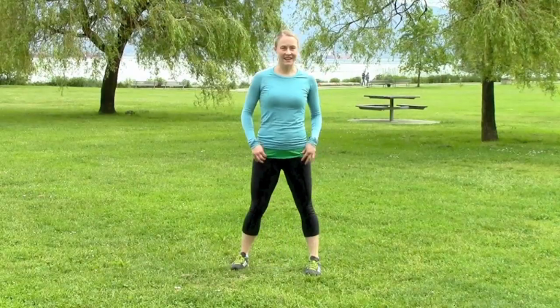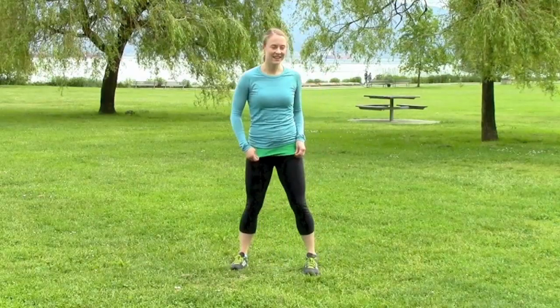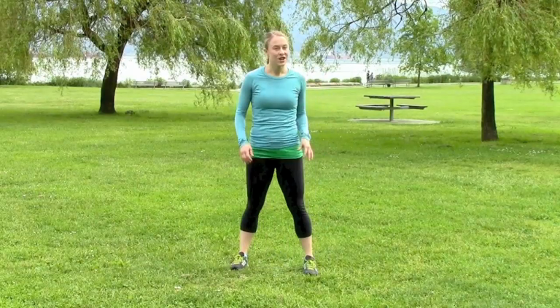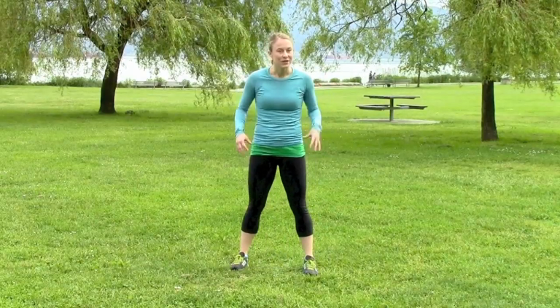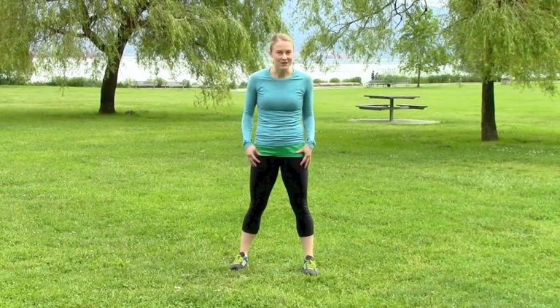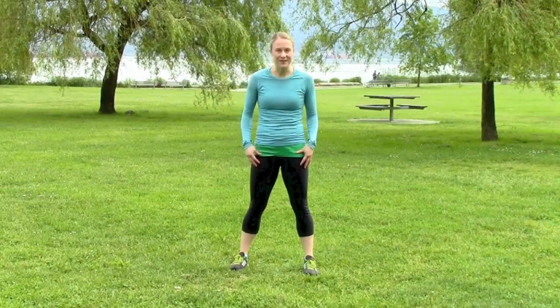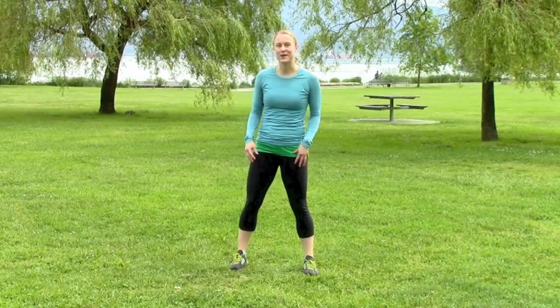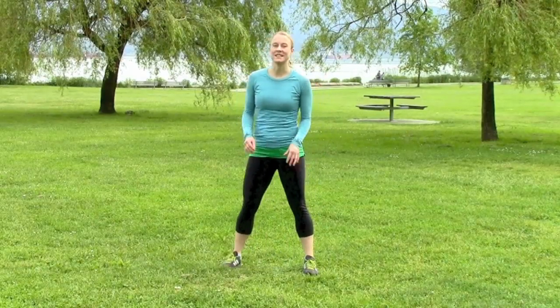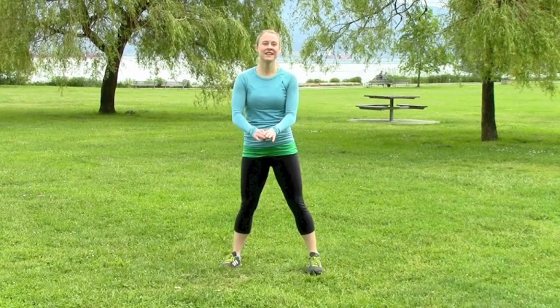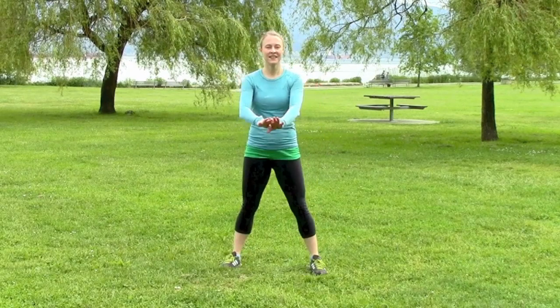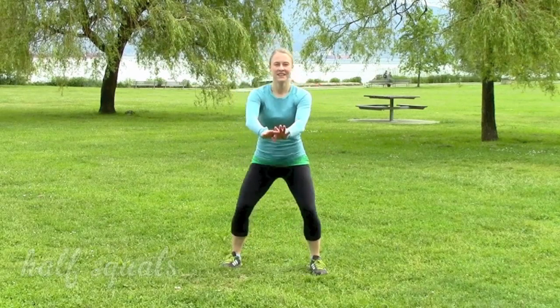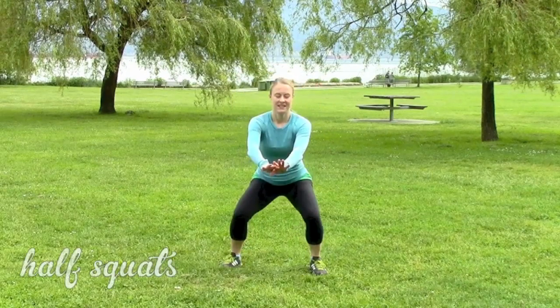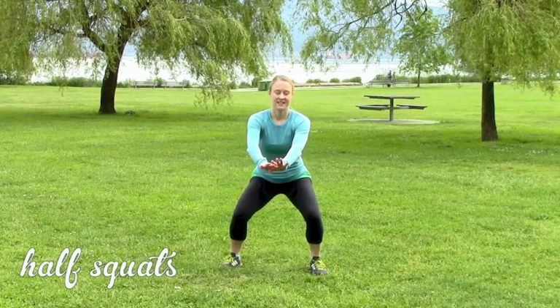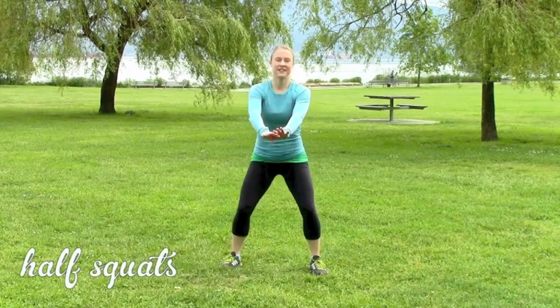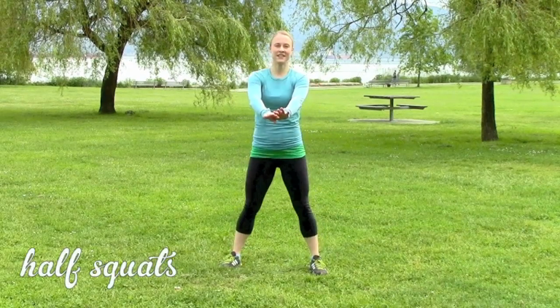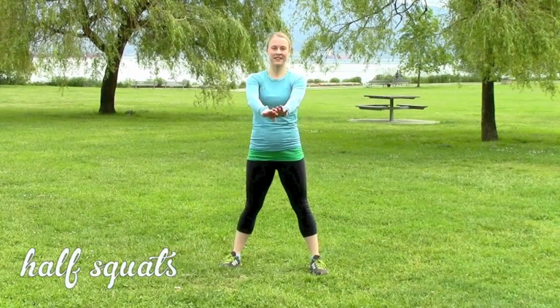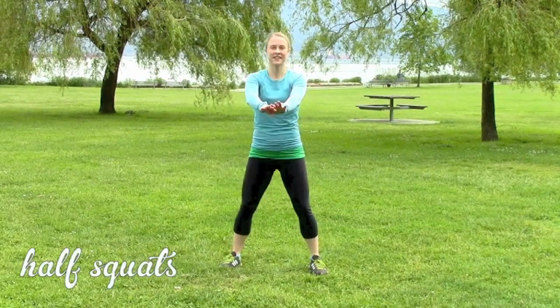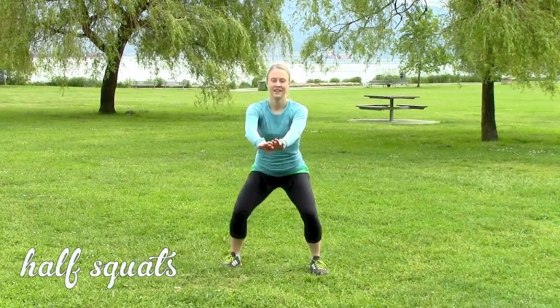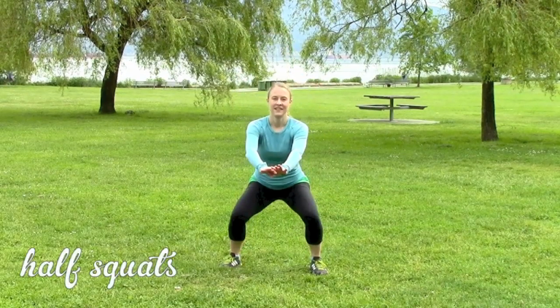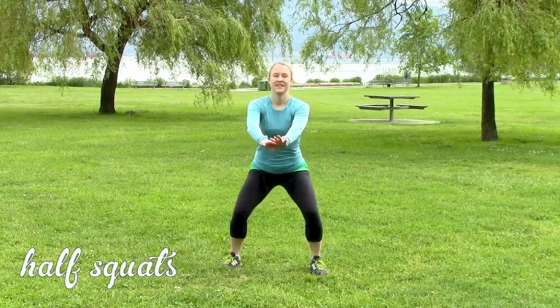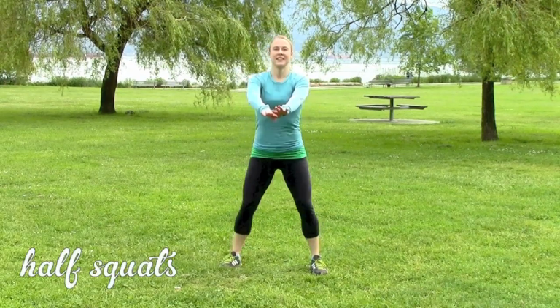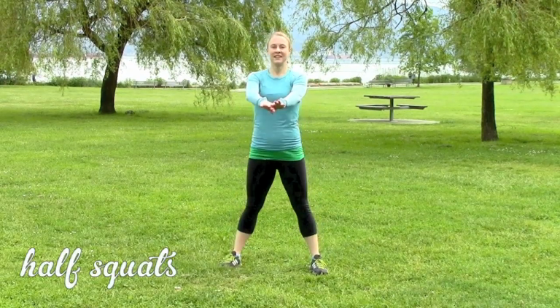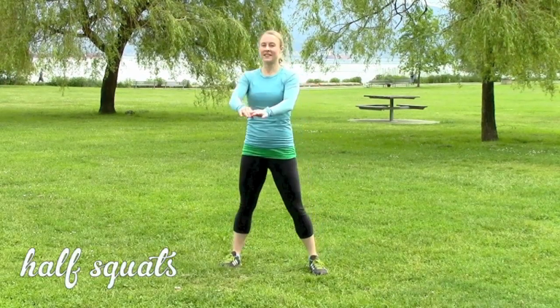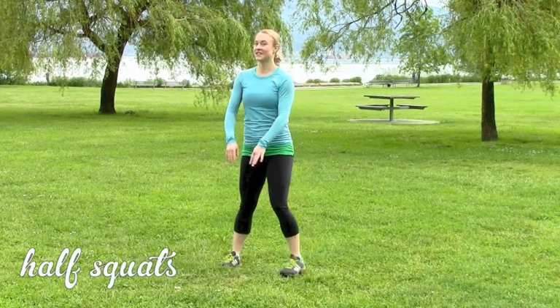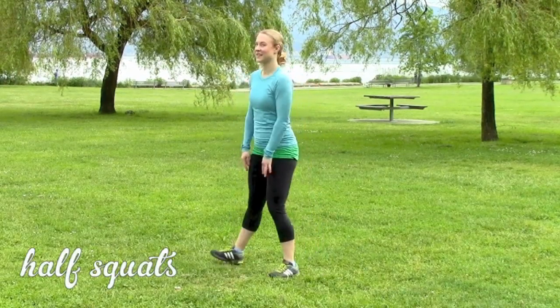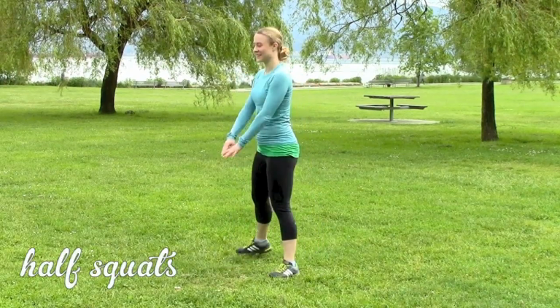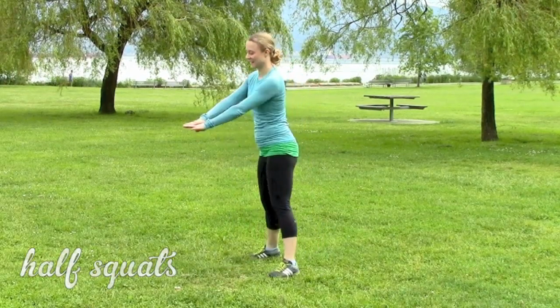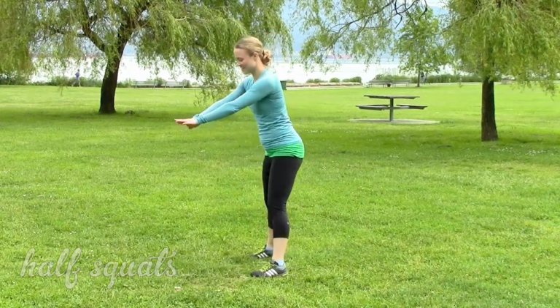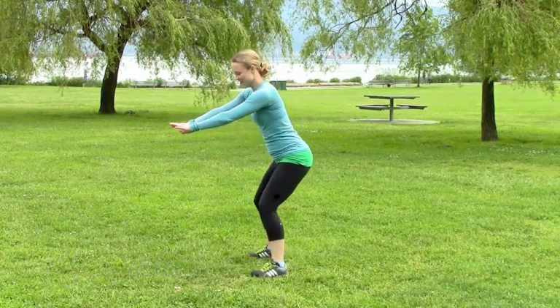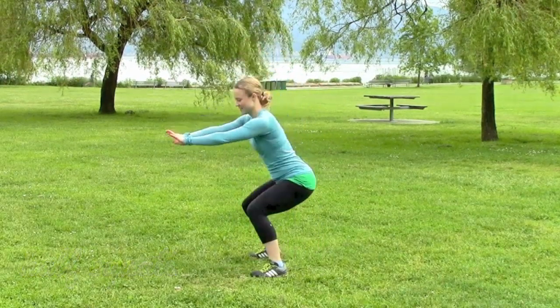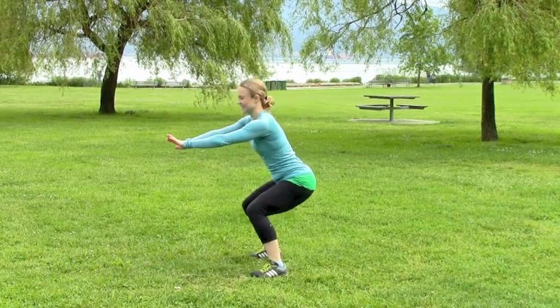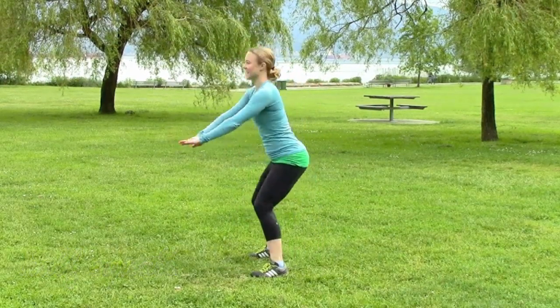Okay, we're going to do half squats. Here's what they look like on the side.